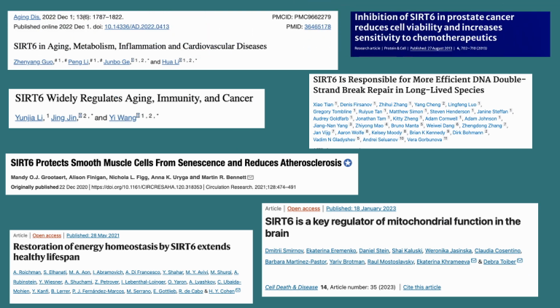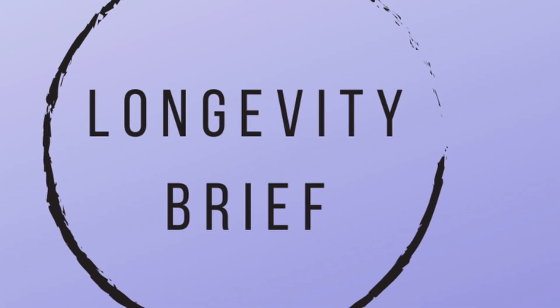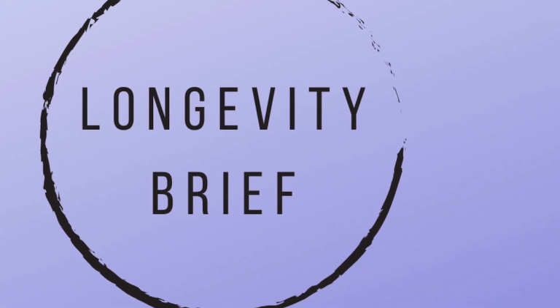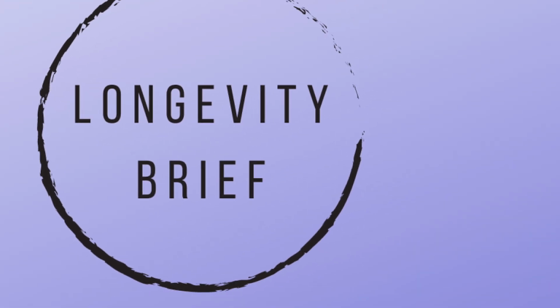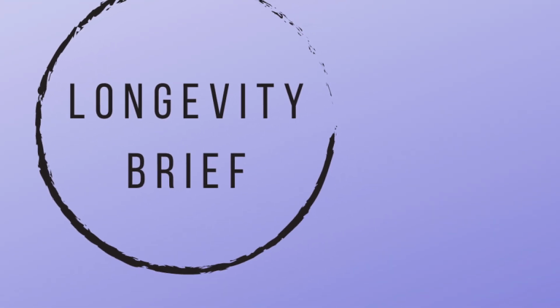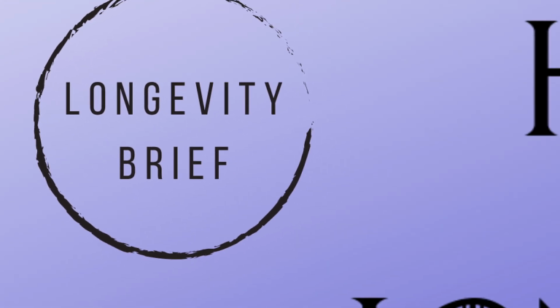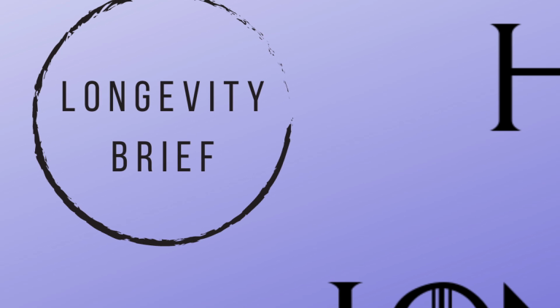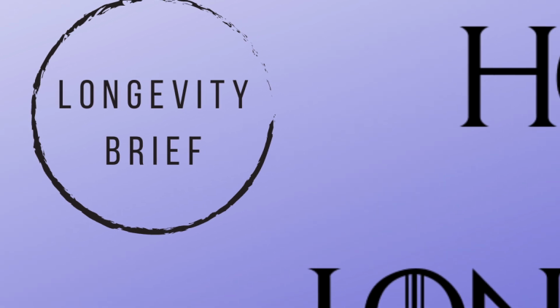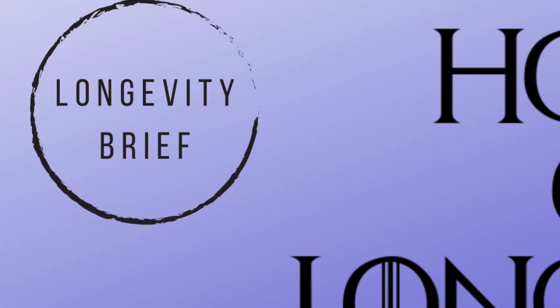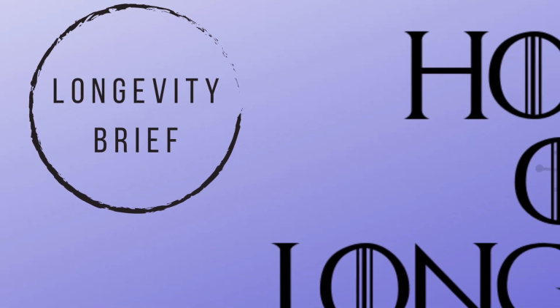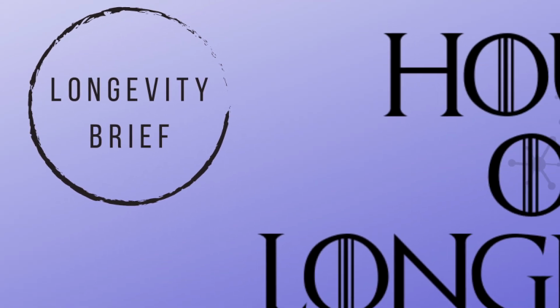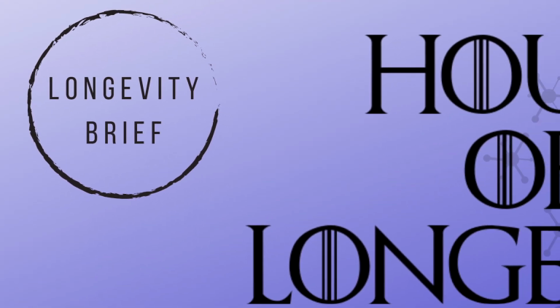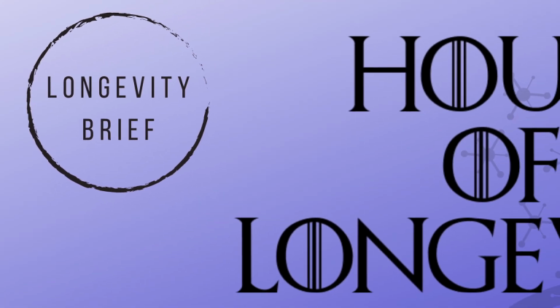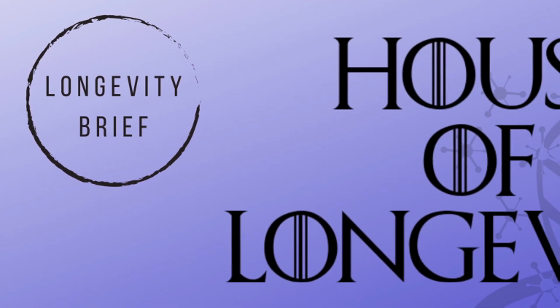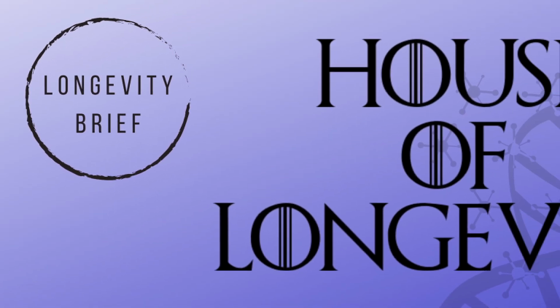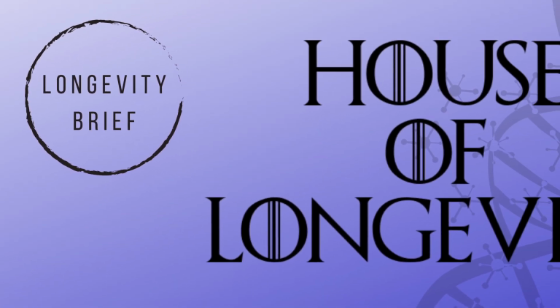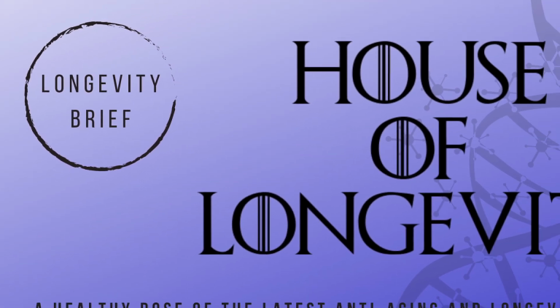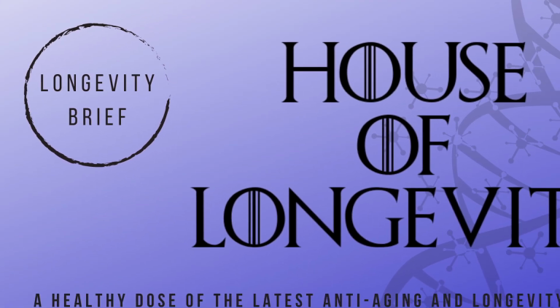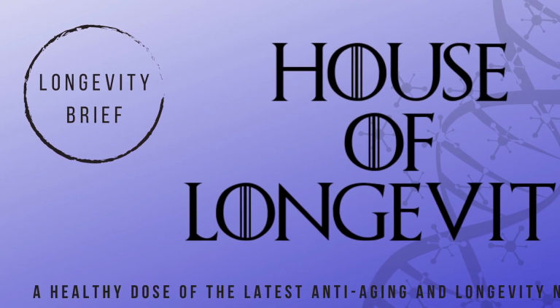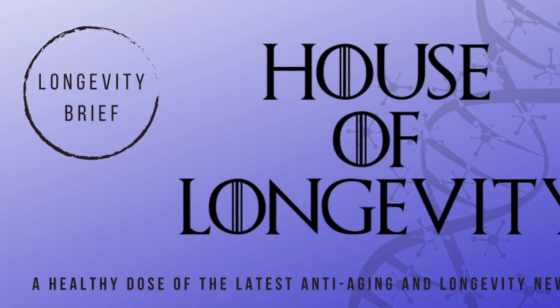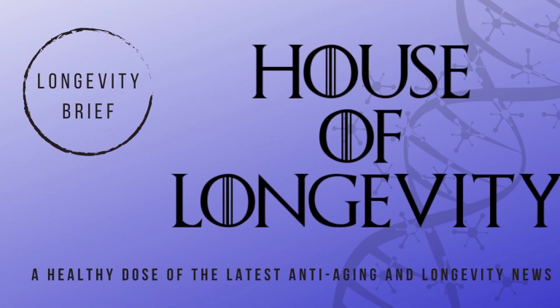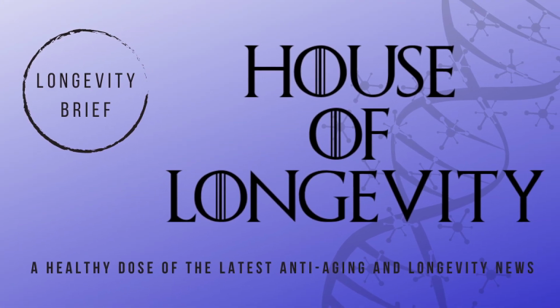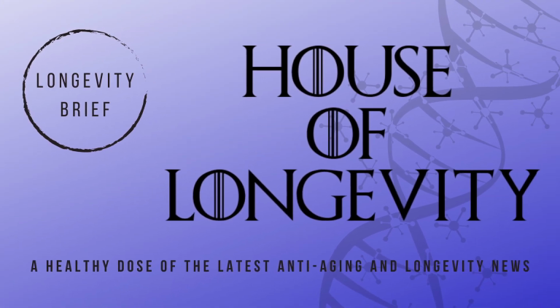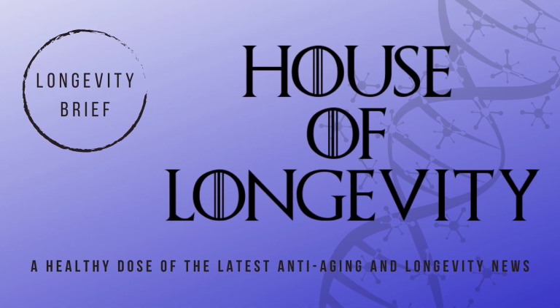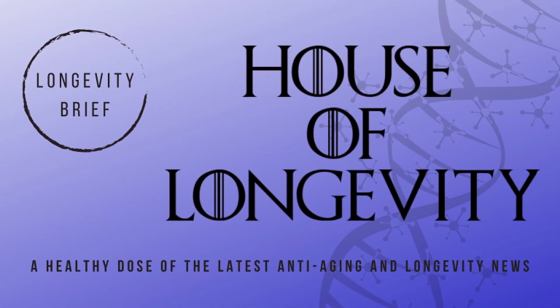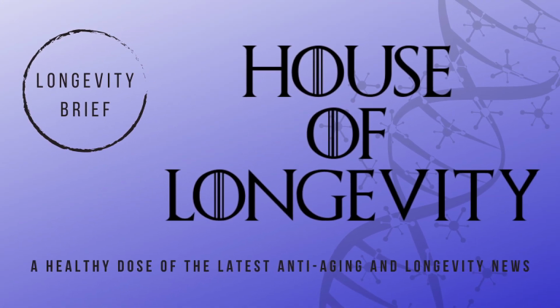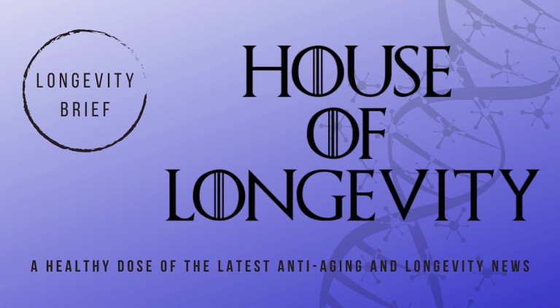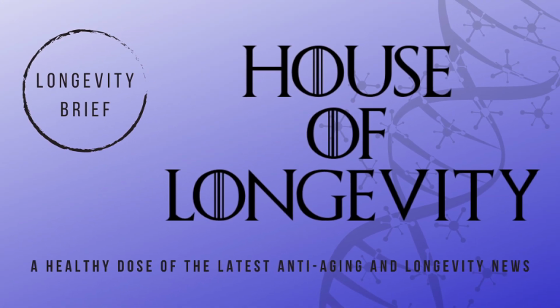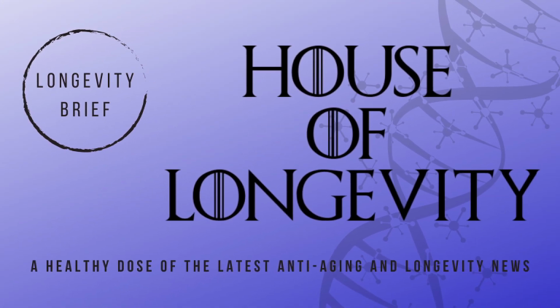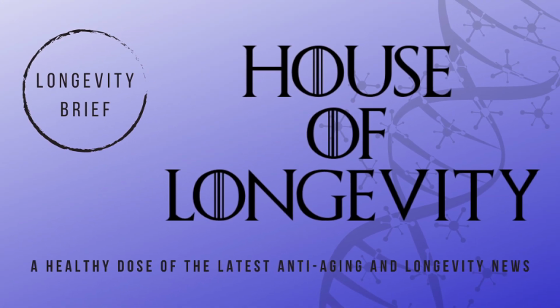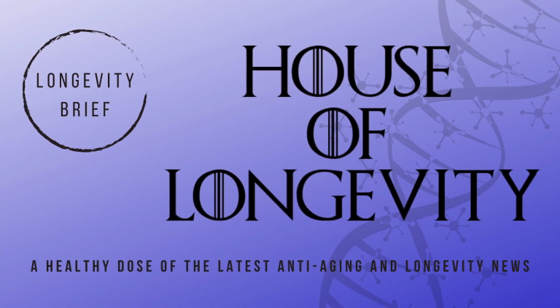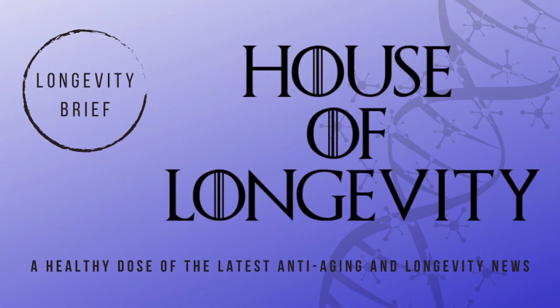Welcome to Longevity Brief, brought to you by House of Longevity. Let's get into it.